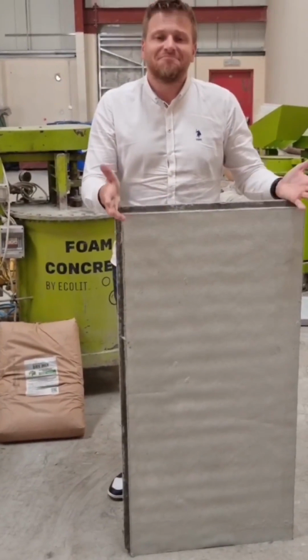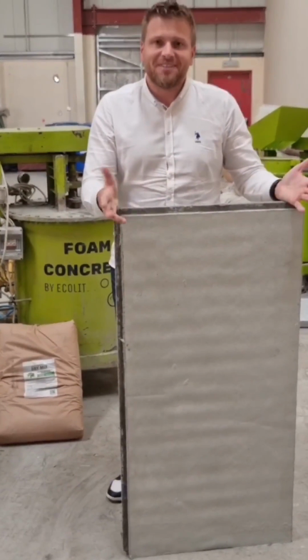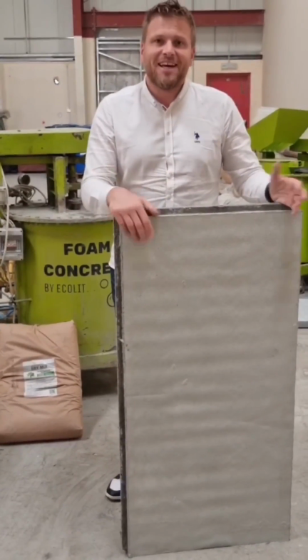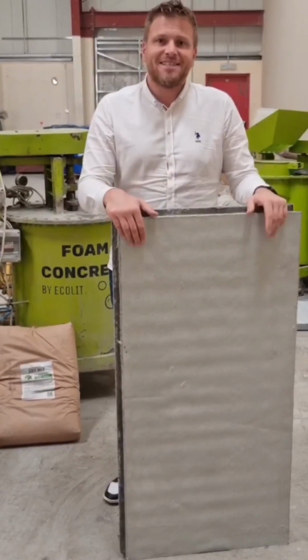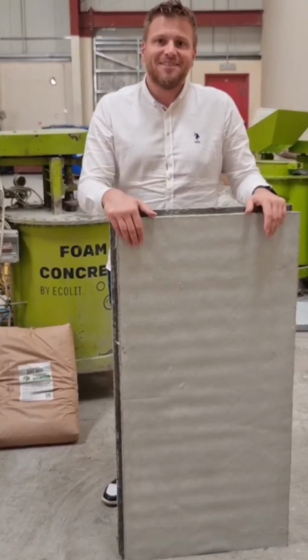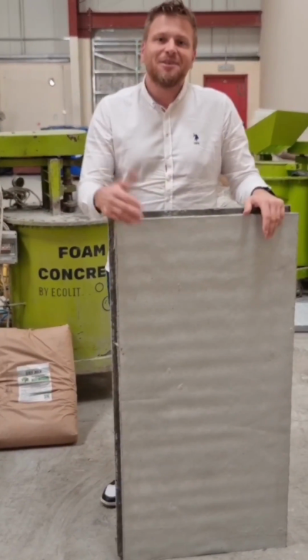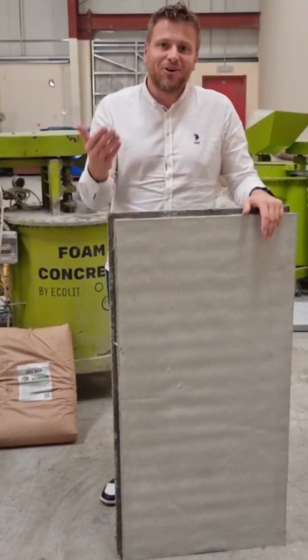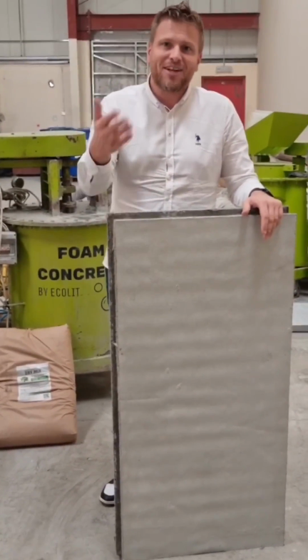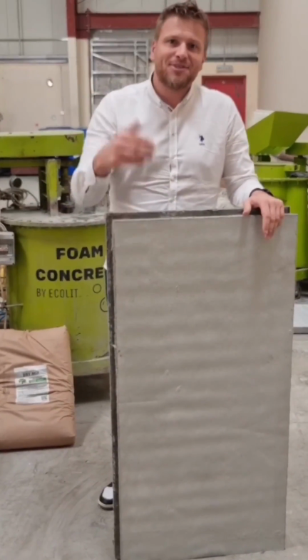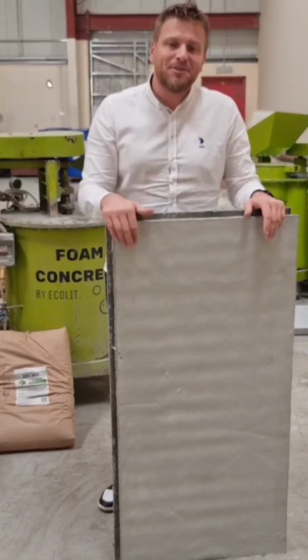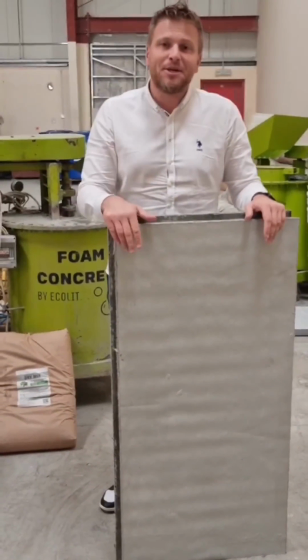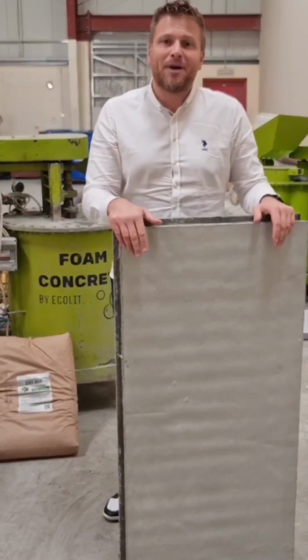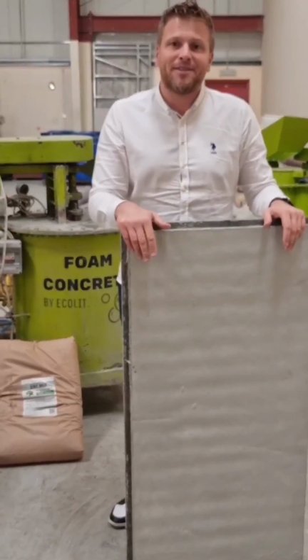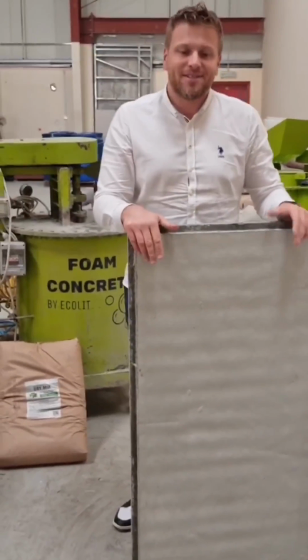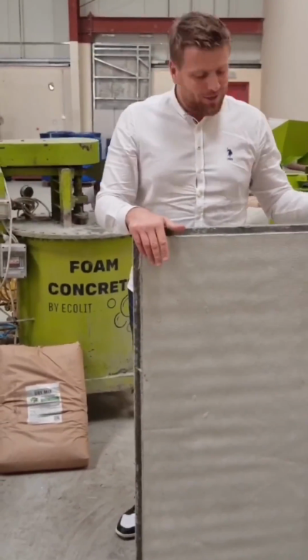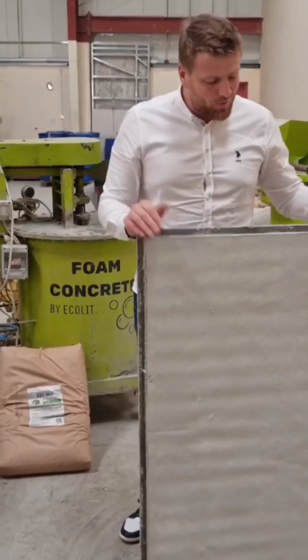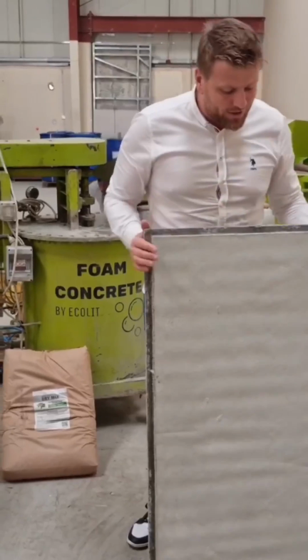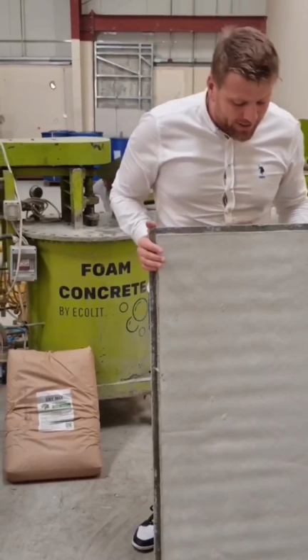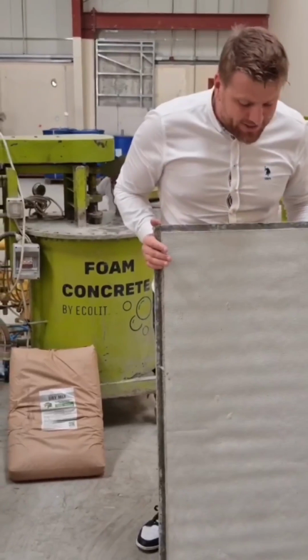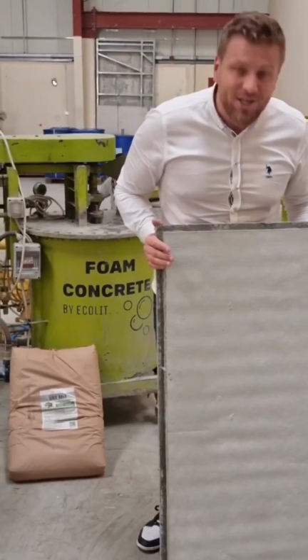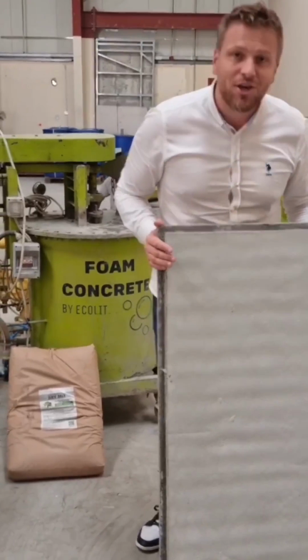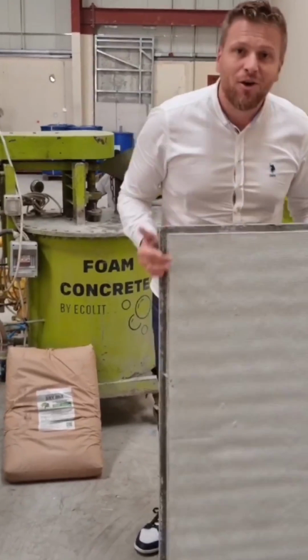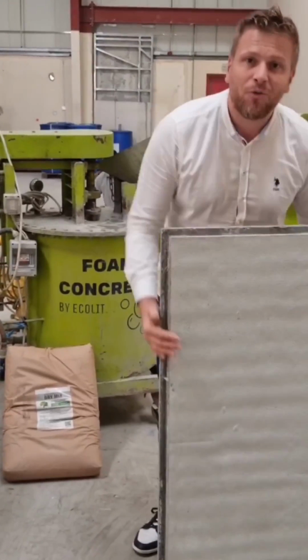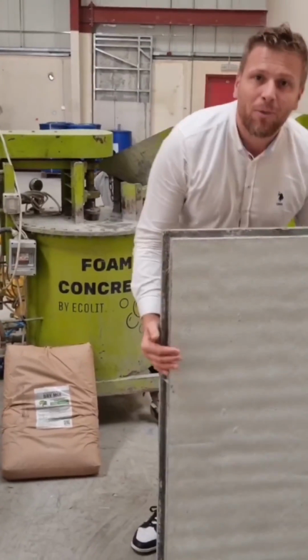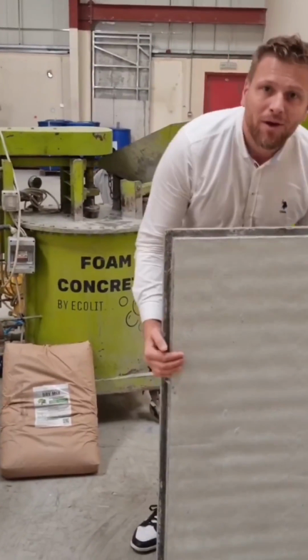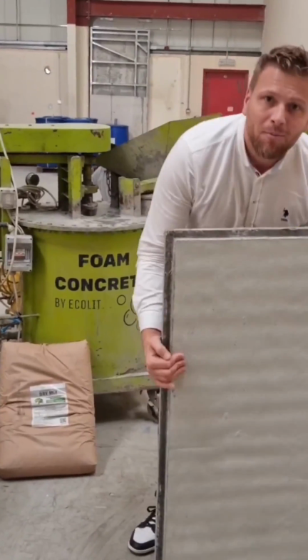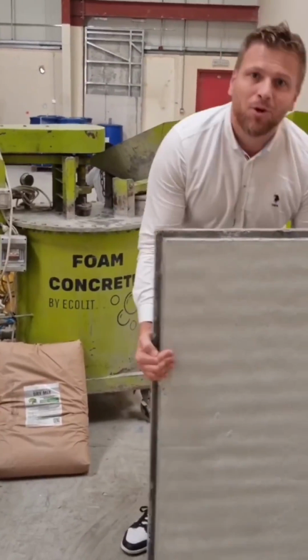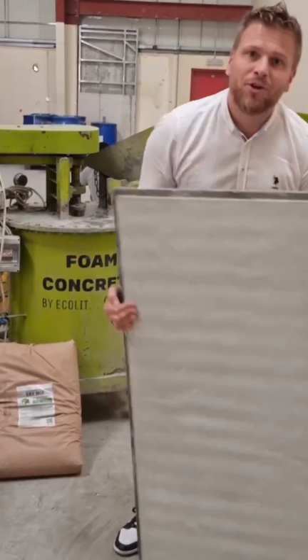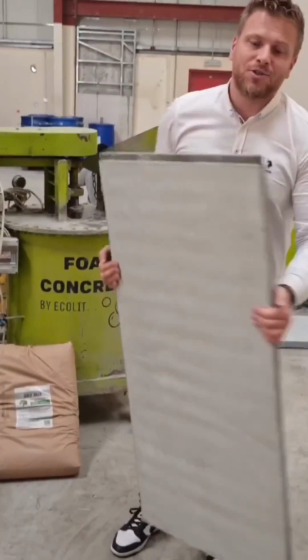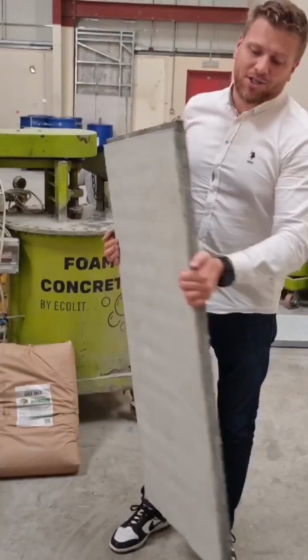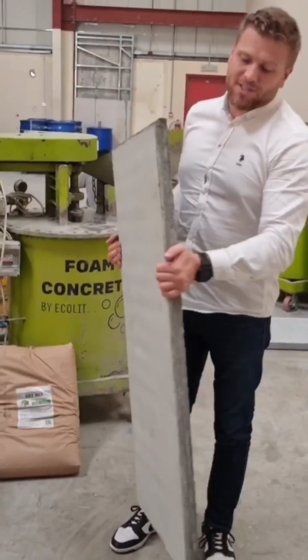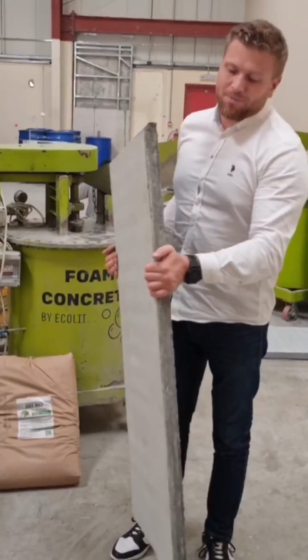Guys, congrats to you, dear partners. We are on the next stage of our modular construction system.